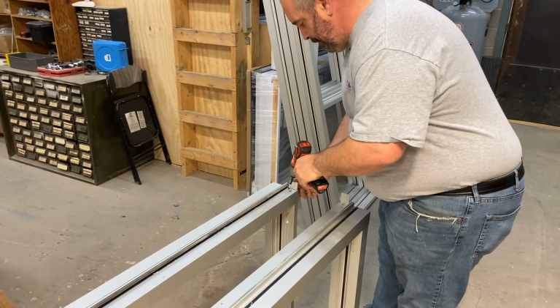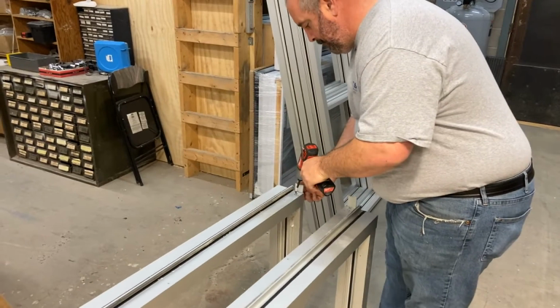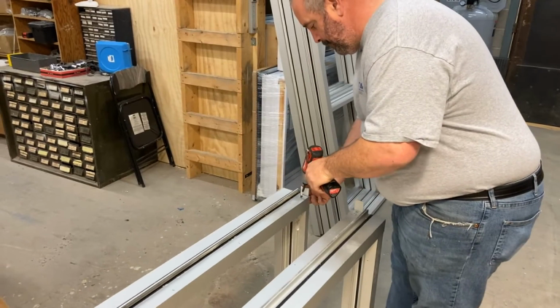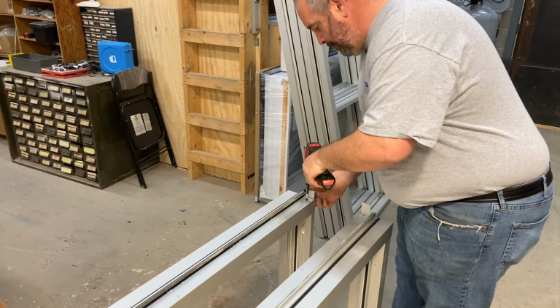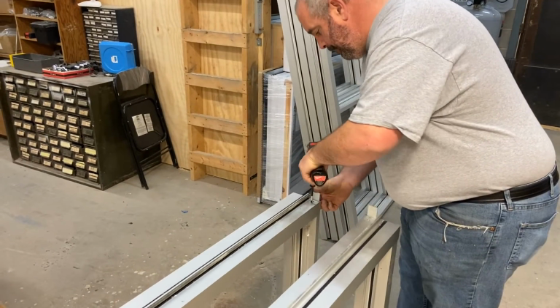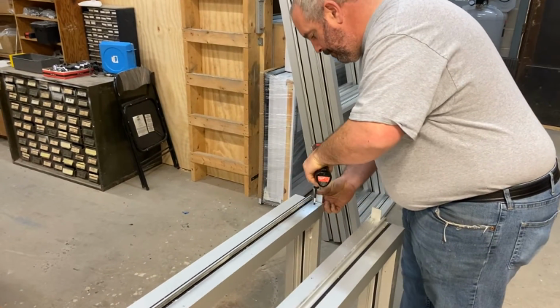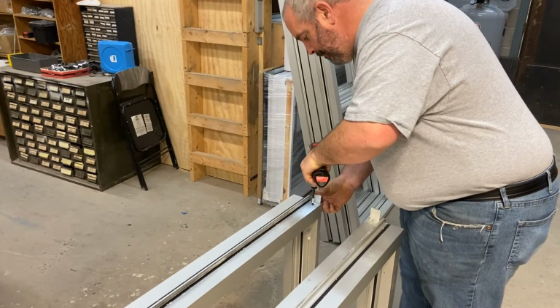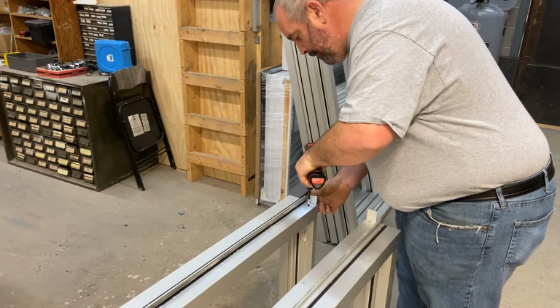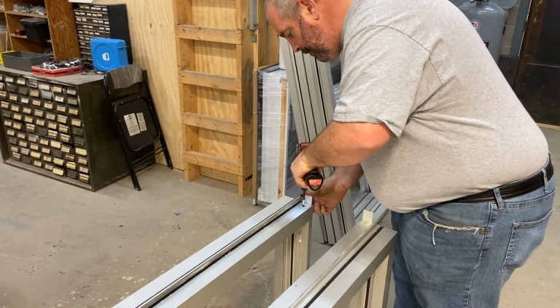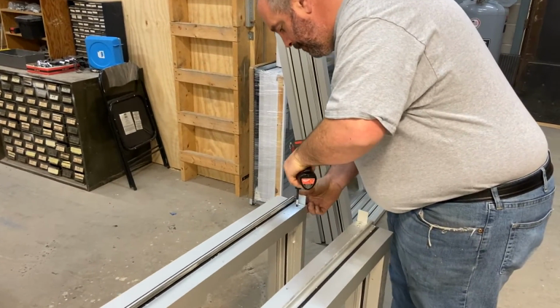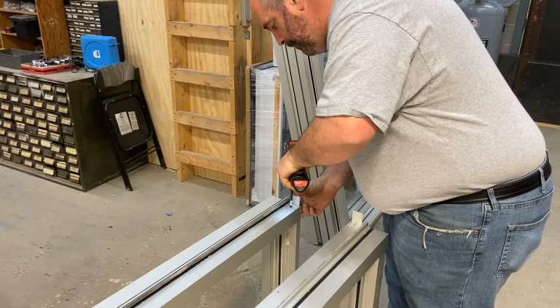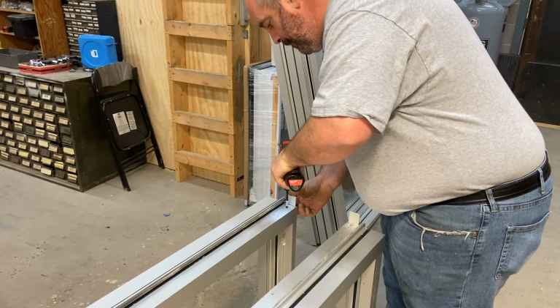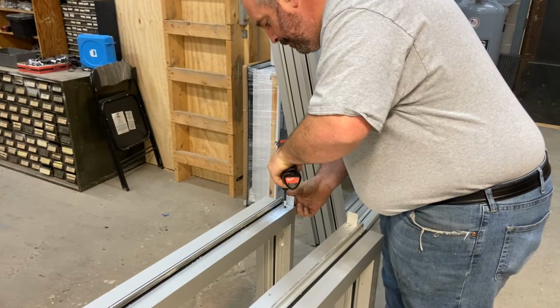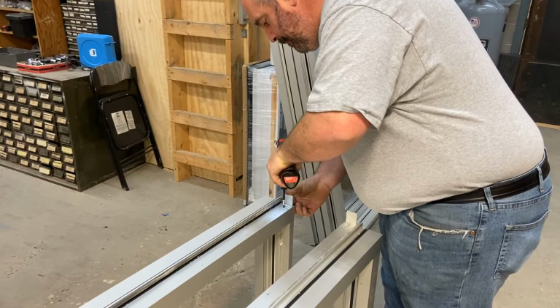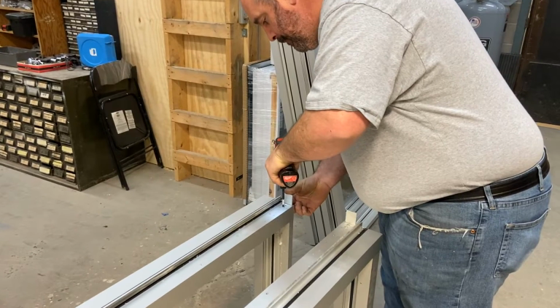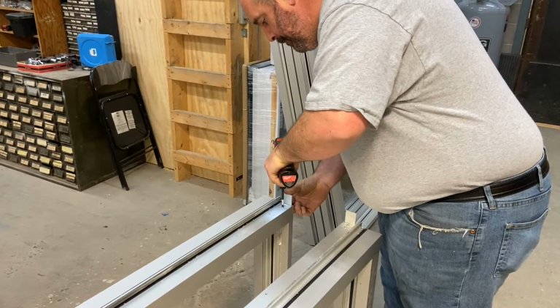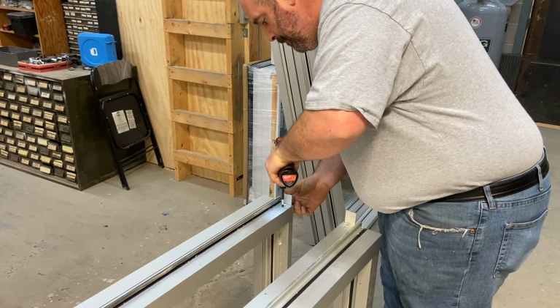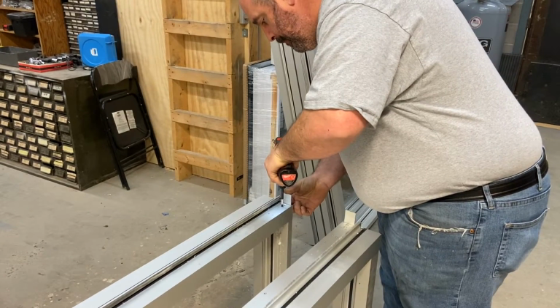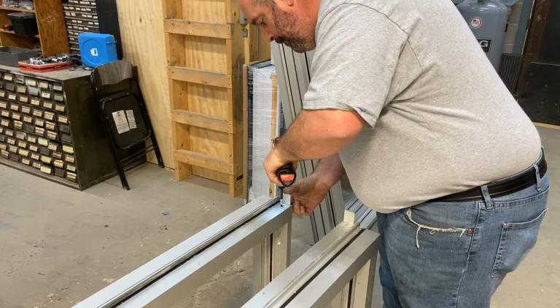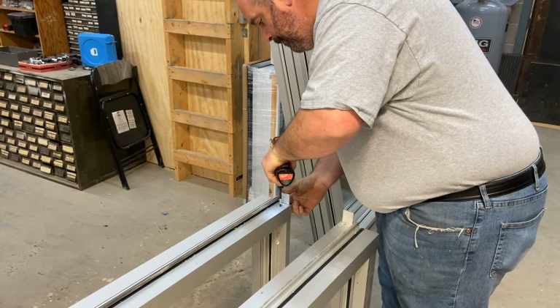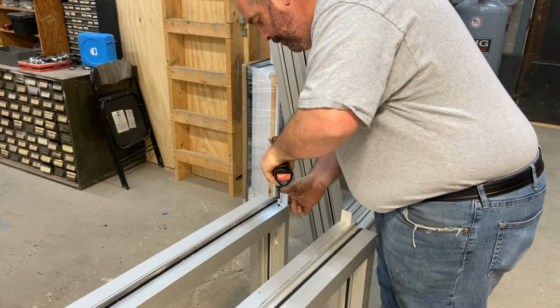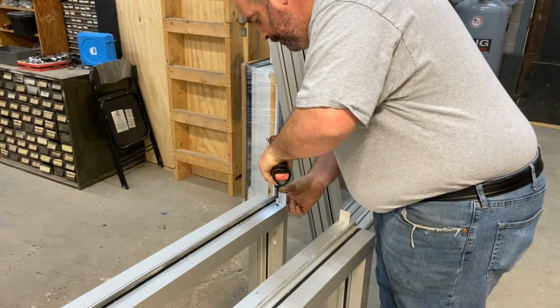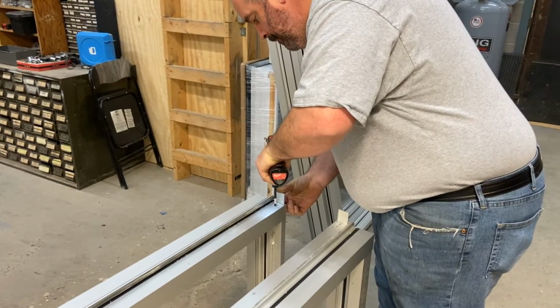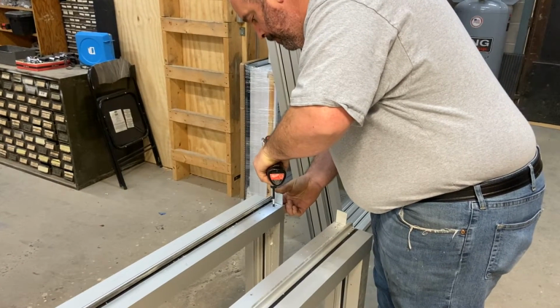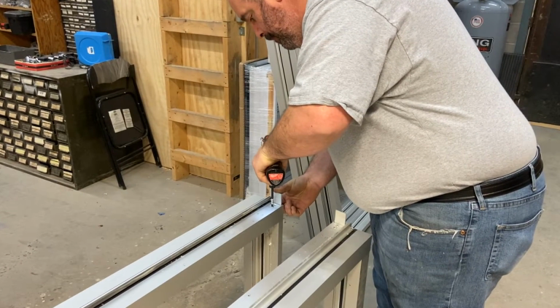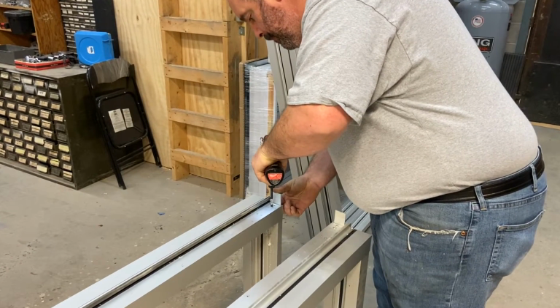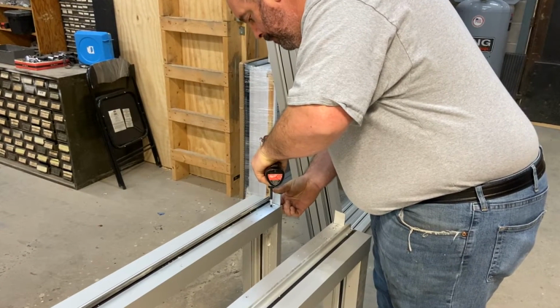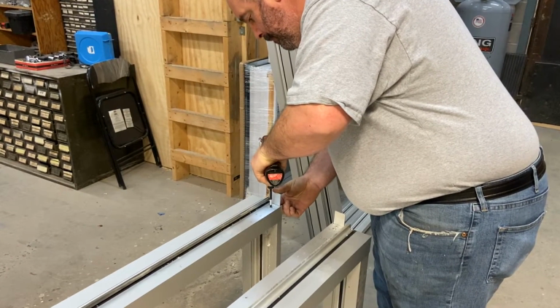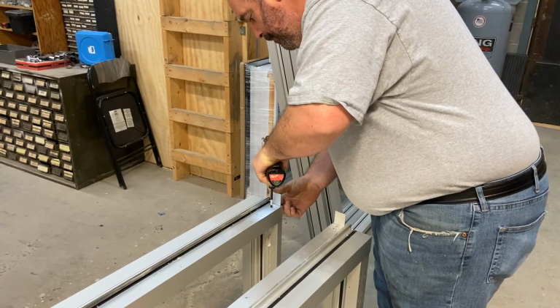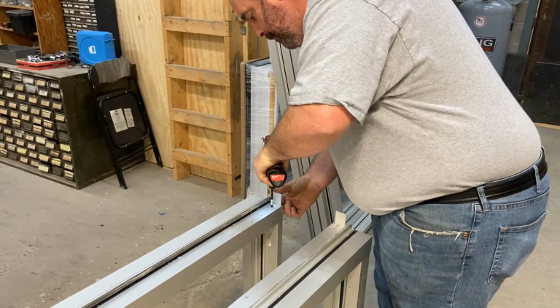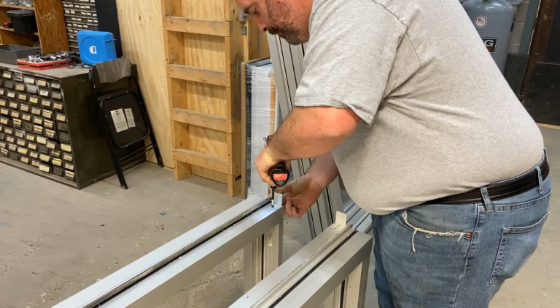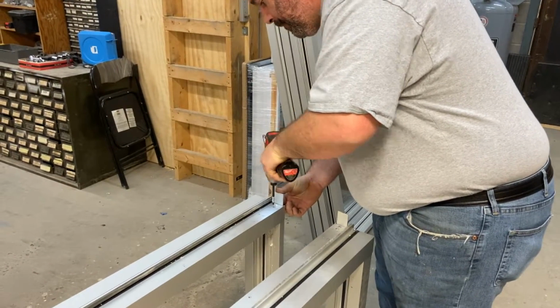Don is just attaching the brackets that are going to actually hold the threshold in place.